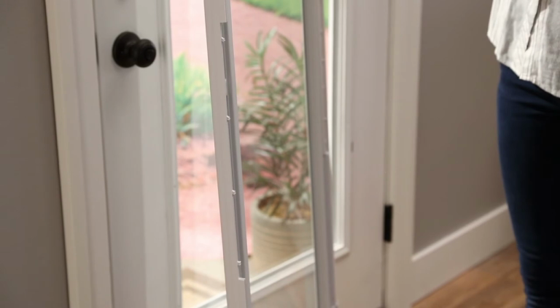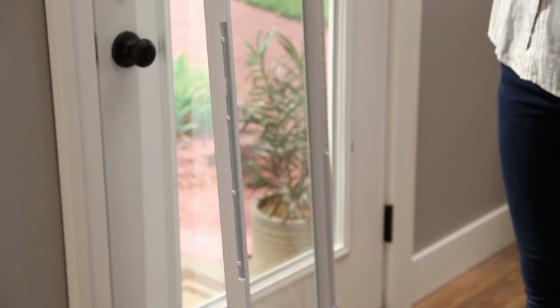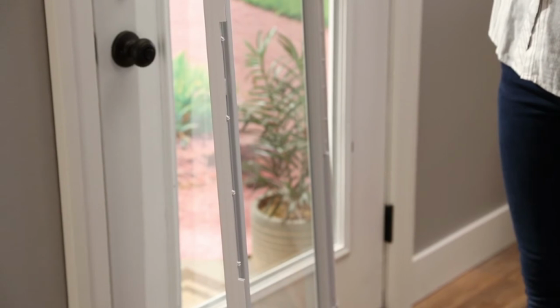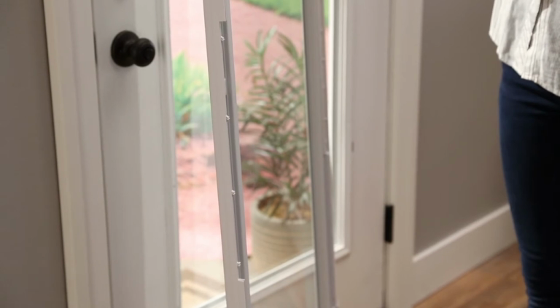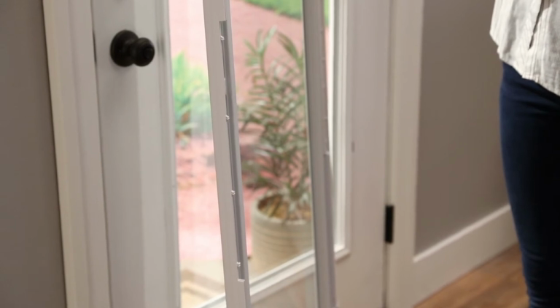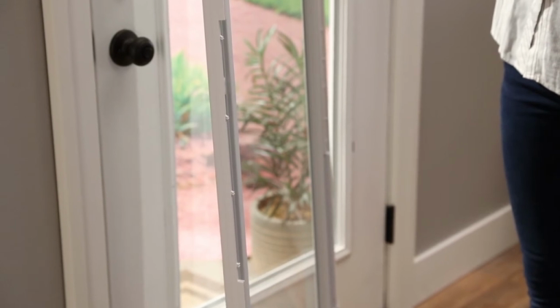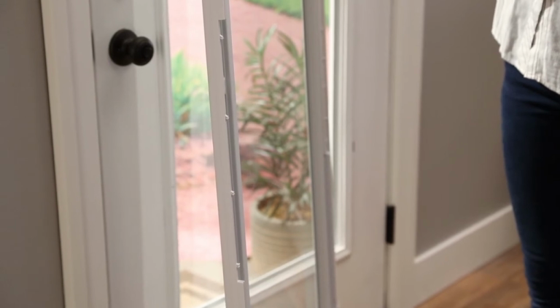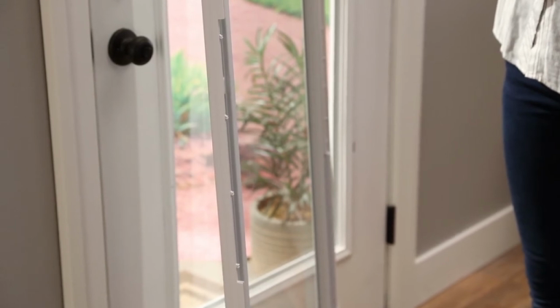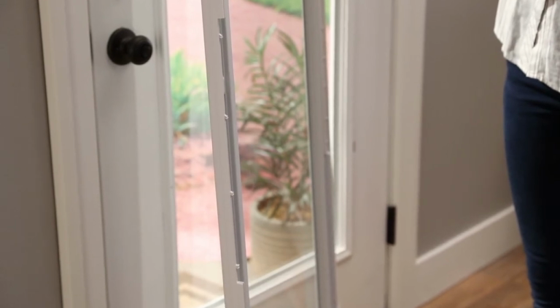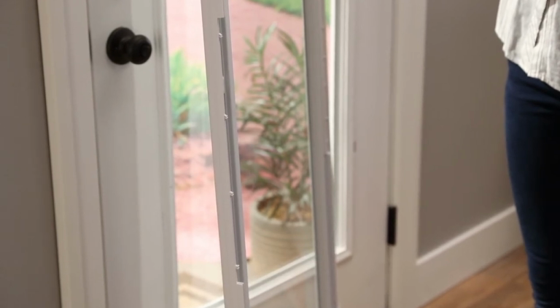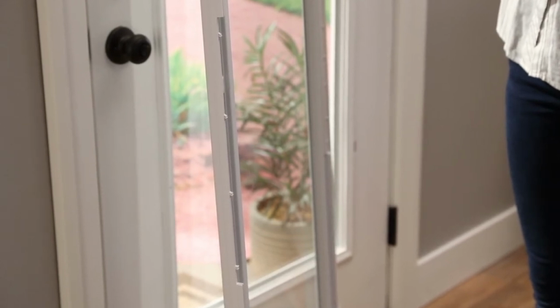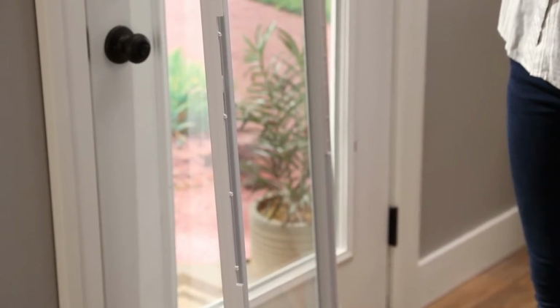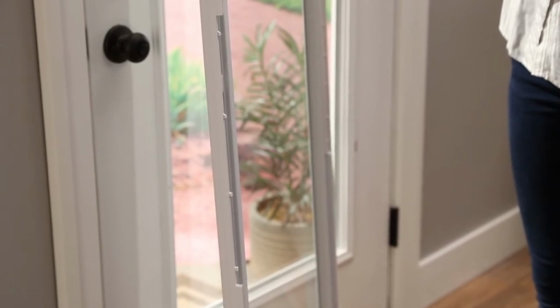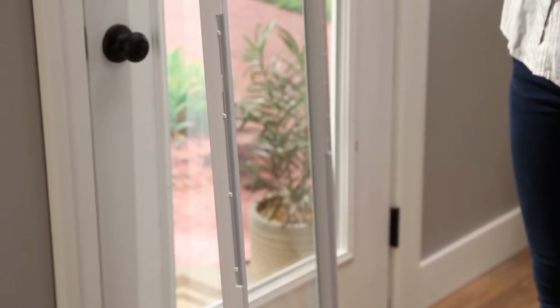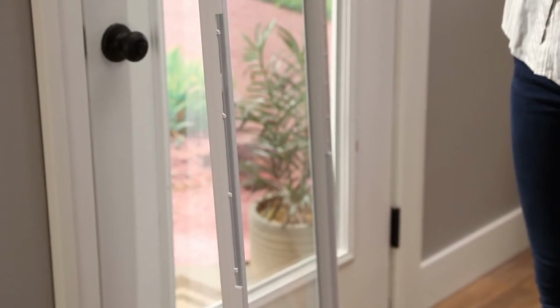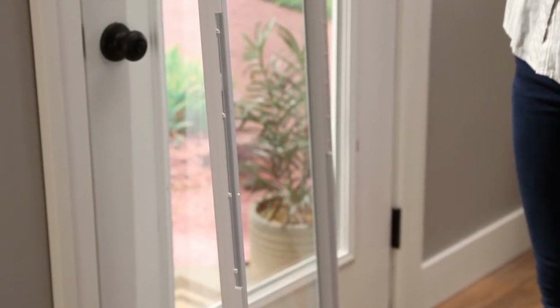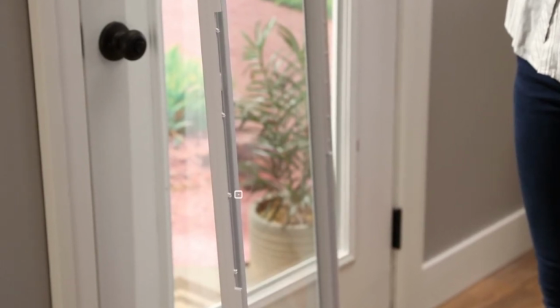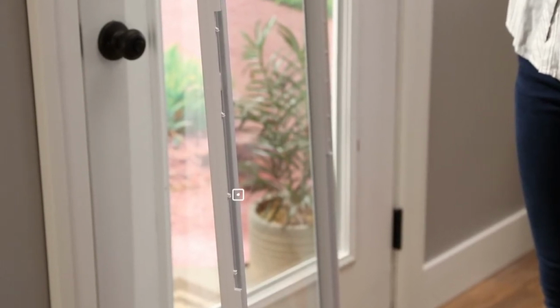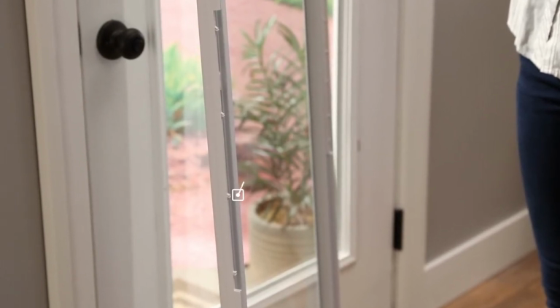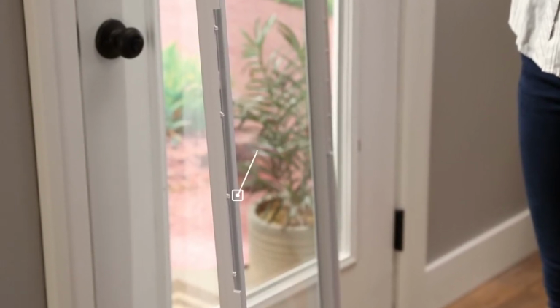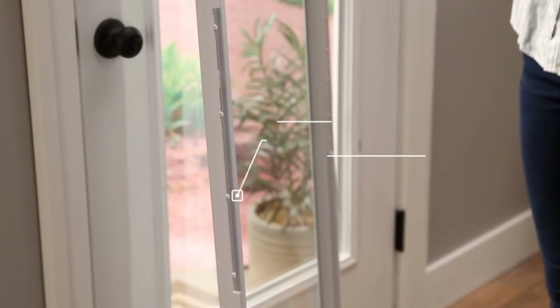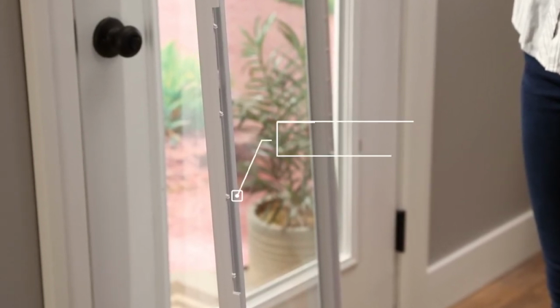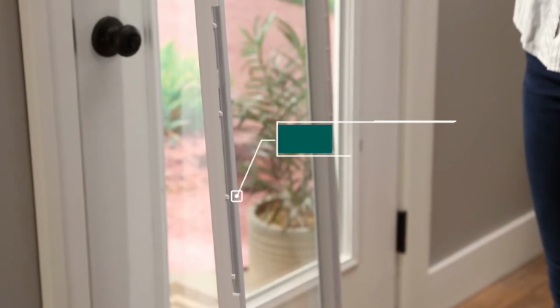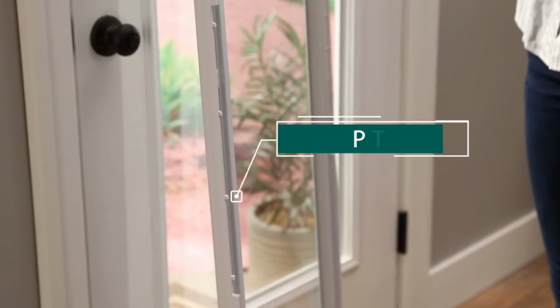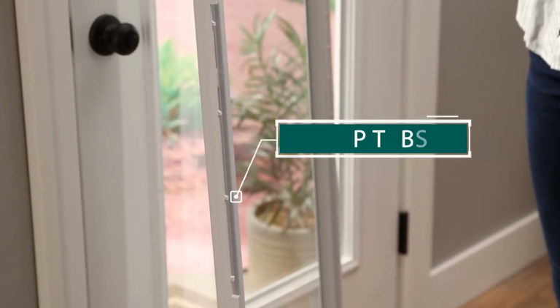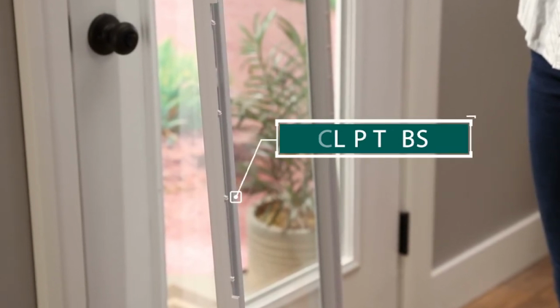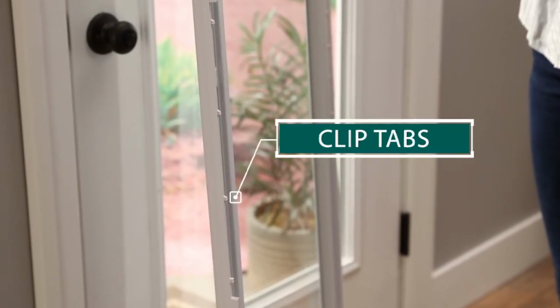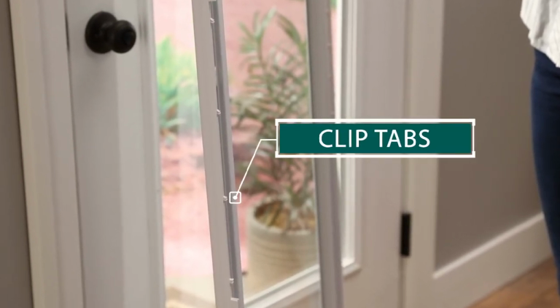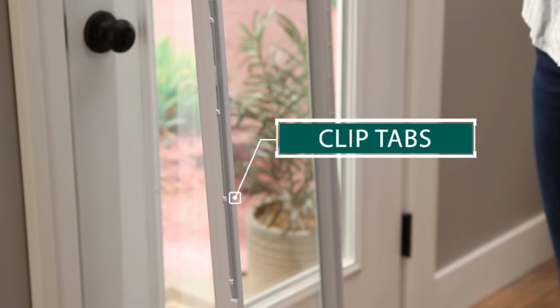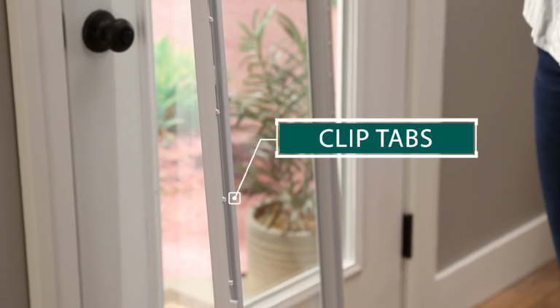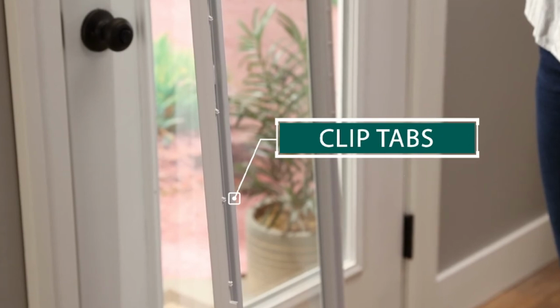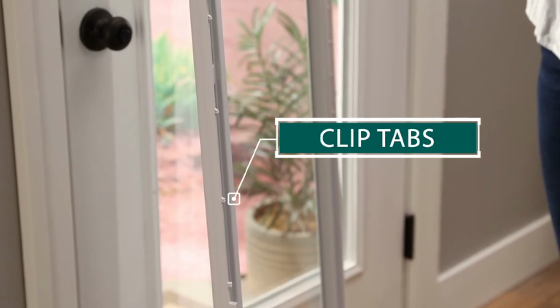The tabs are used to hold the filler strip. If they are in the way, you can simply clip them off with pliers.